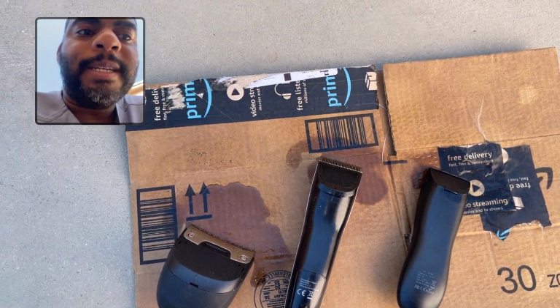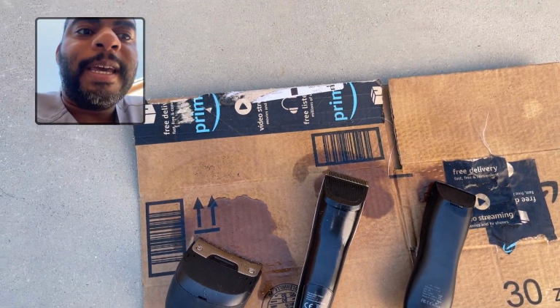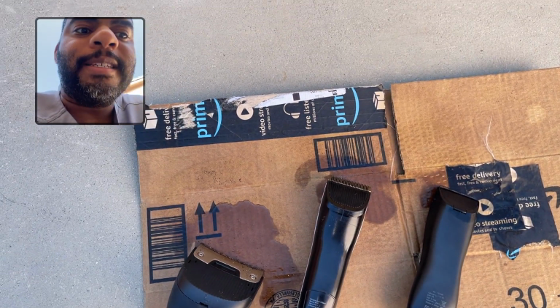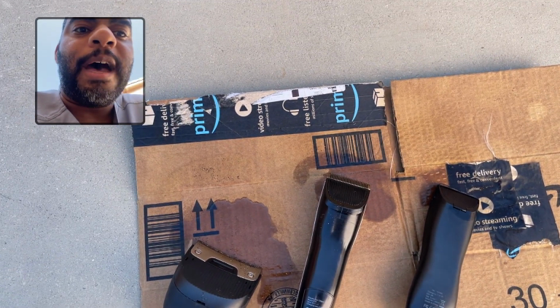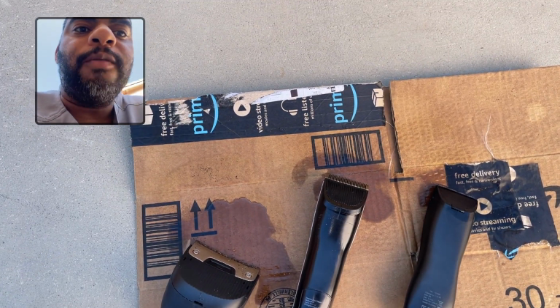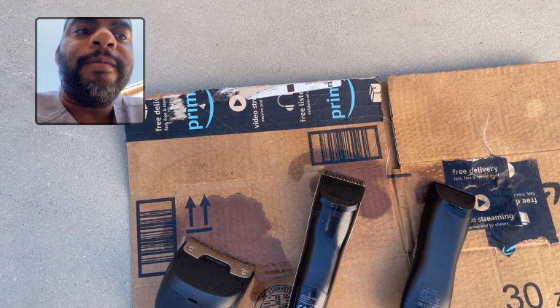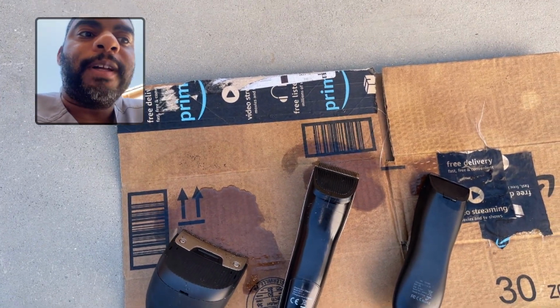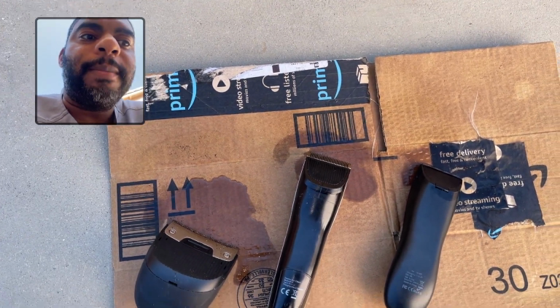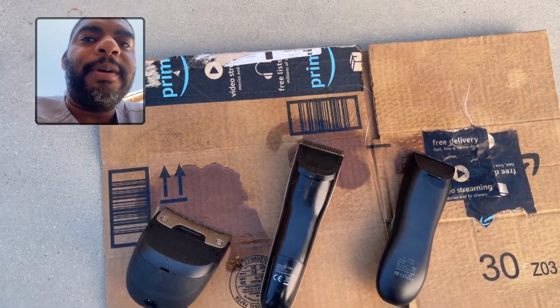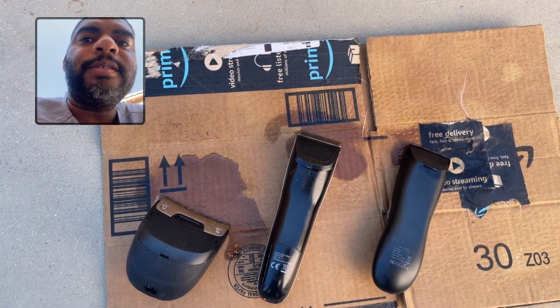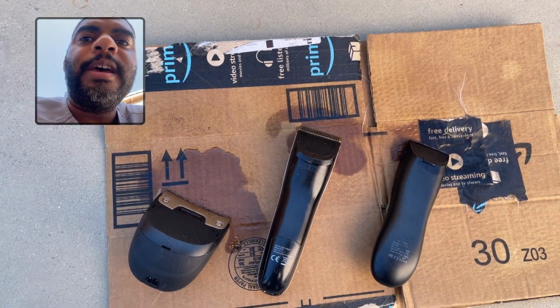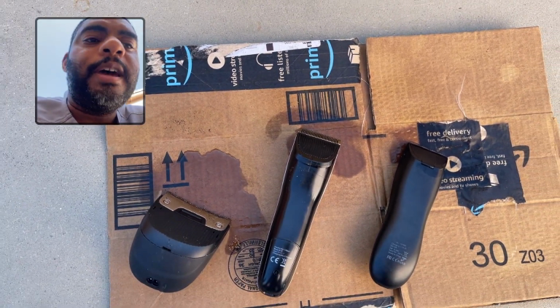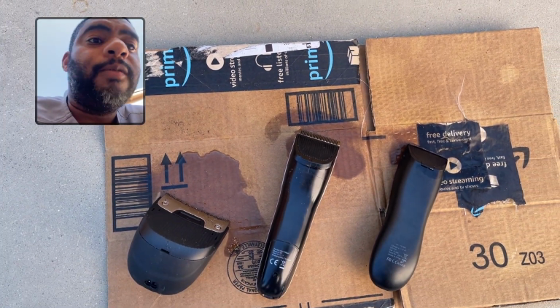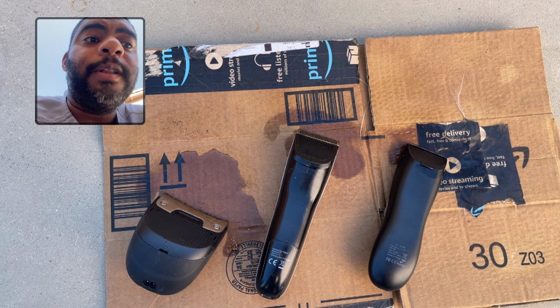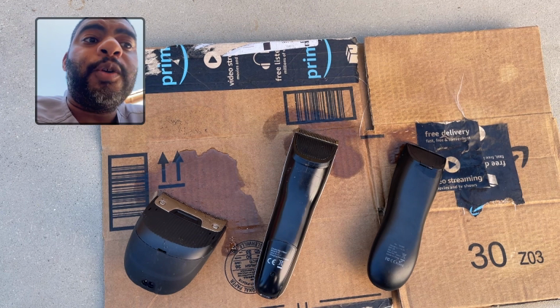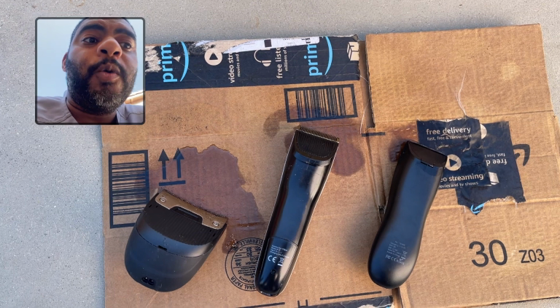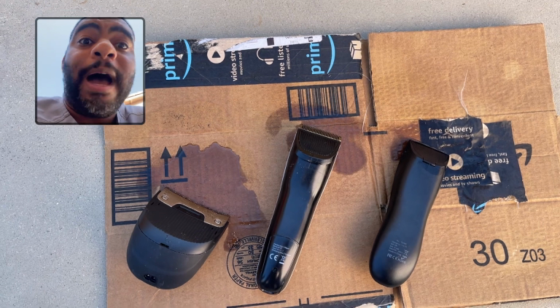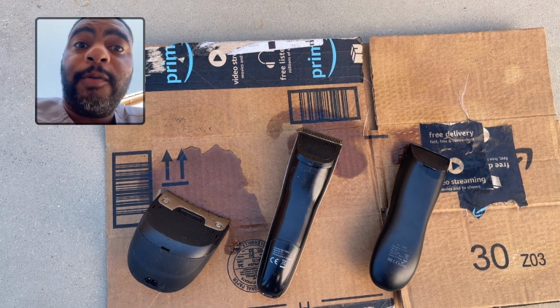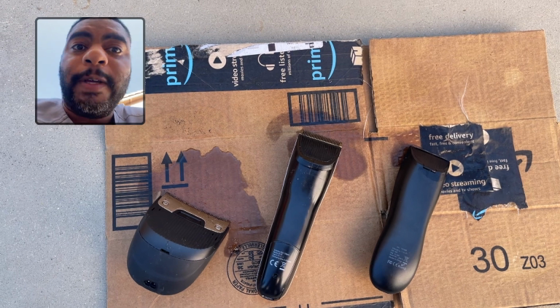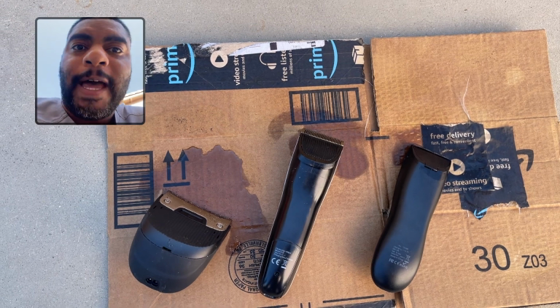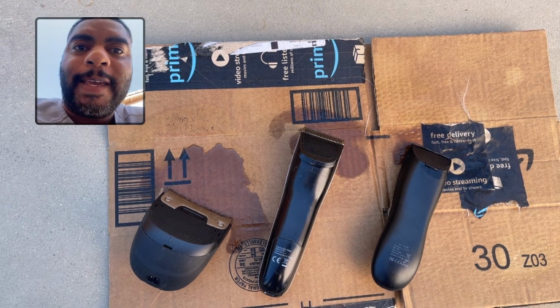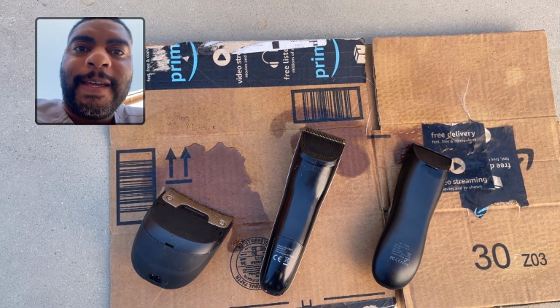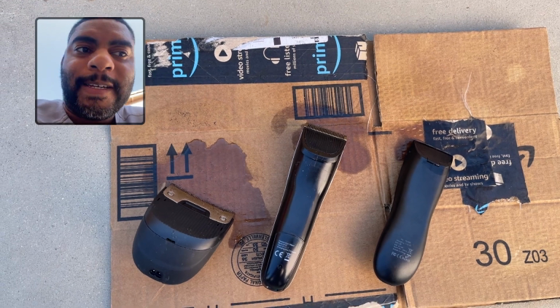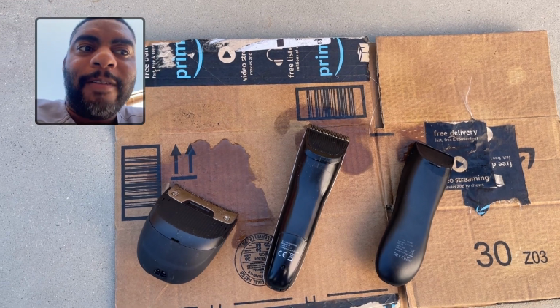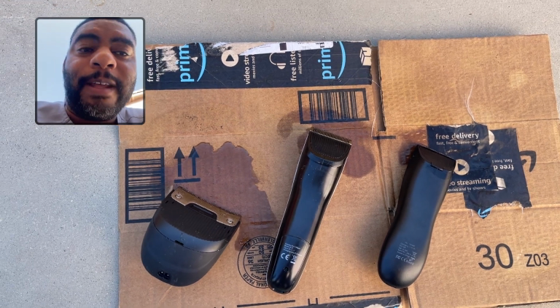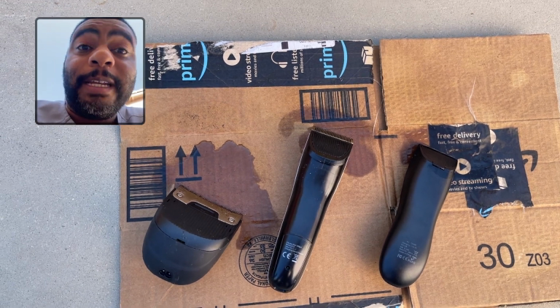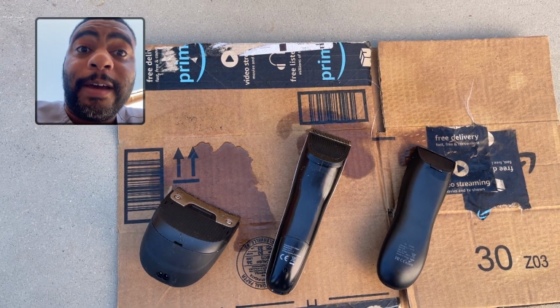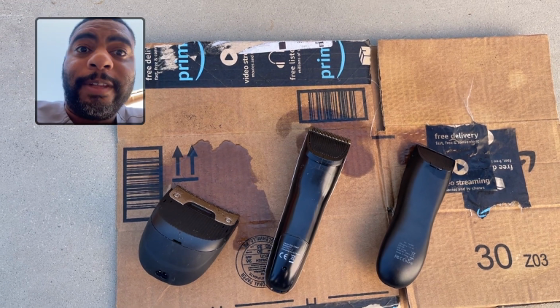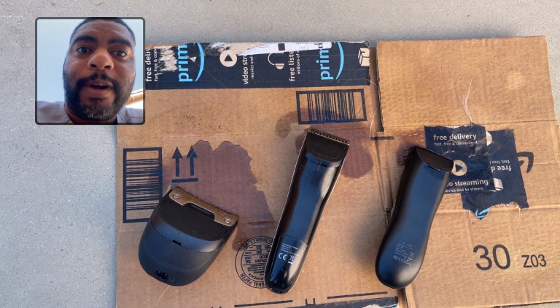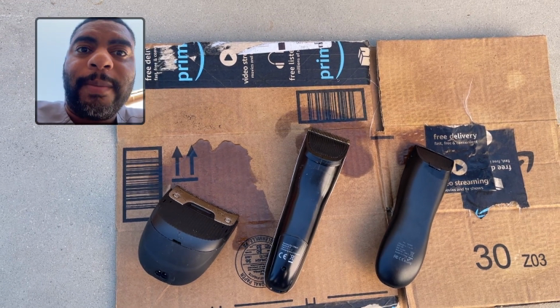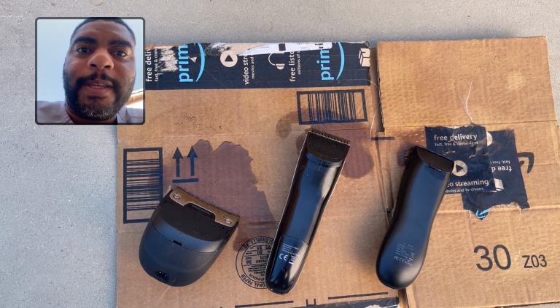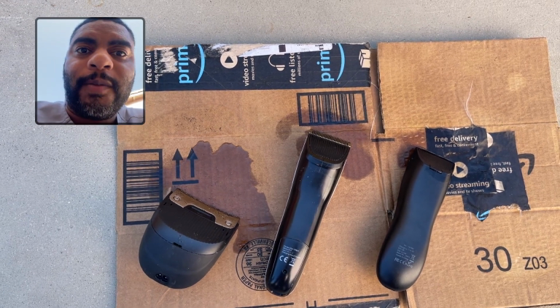Maintains the health of the clippers. Really cool, I really like it. Definitely, definitely recommend this one.